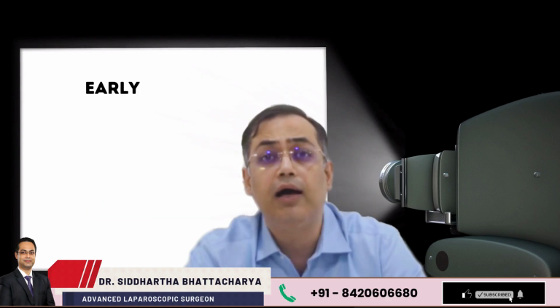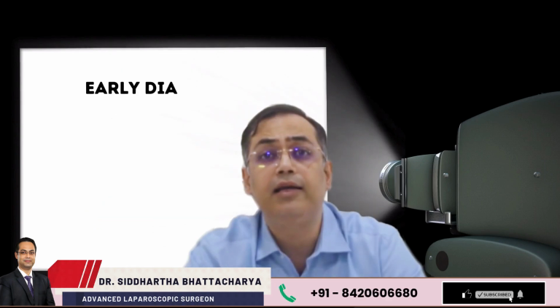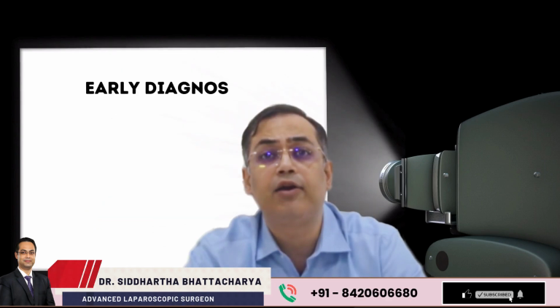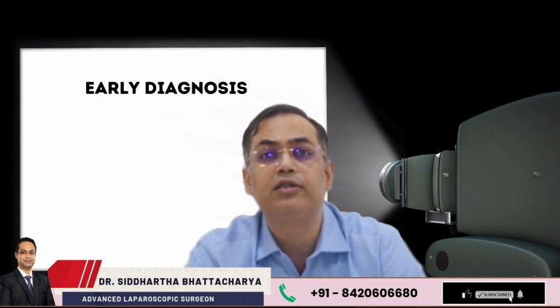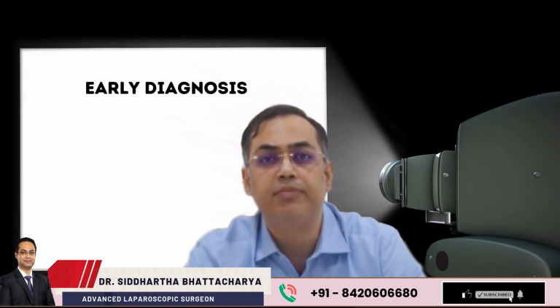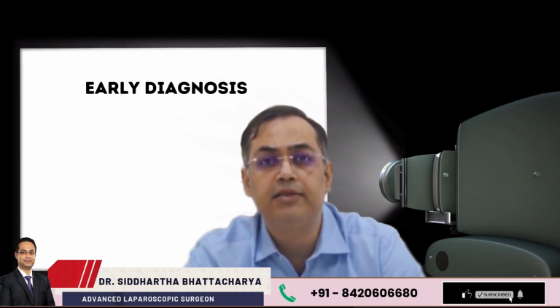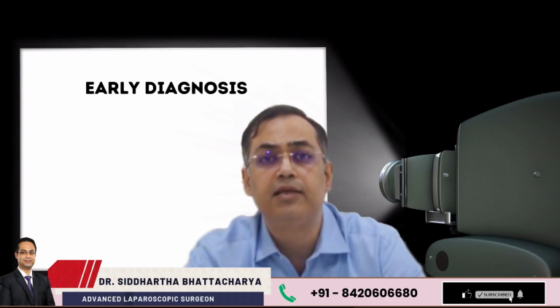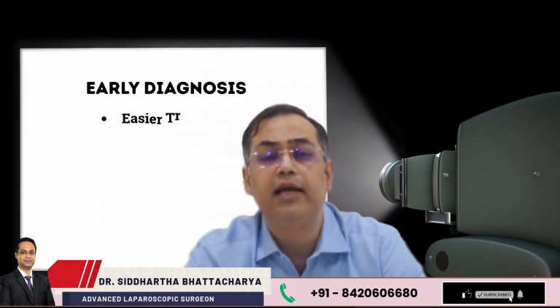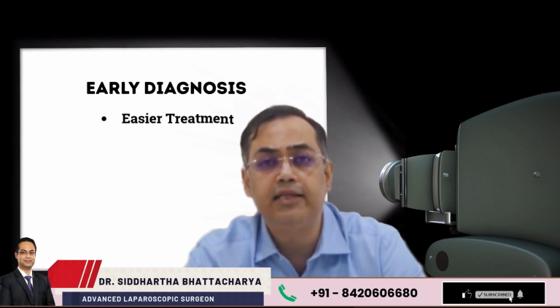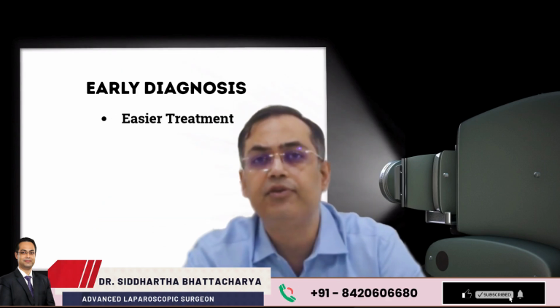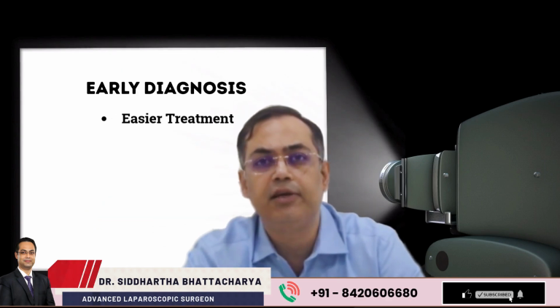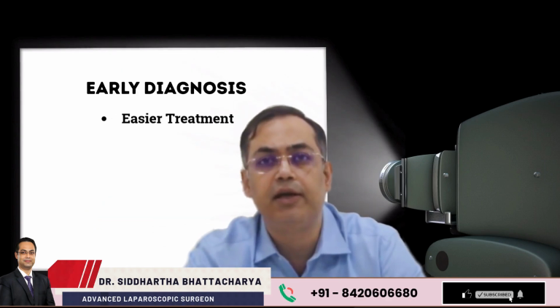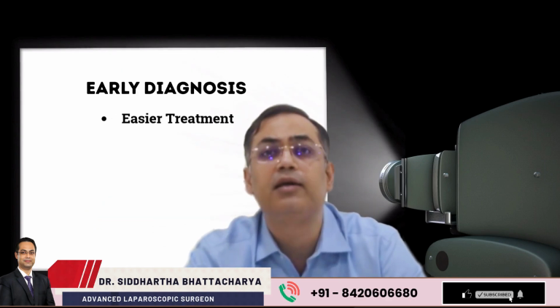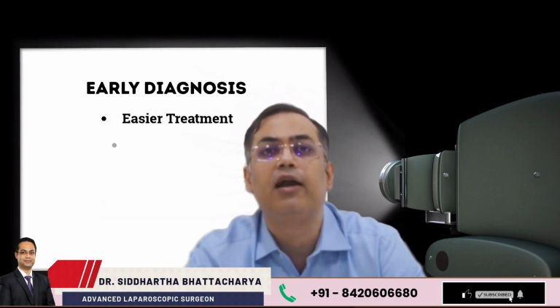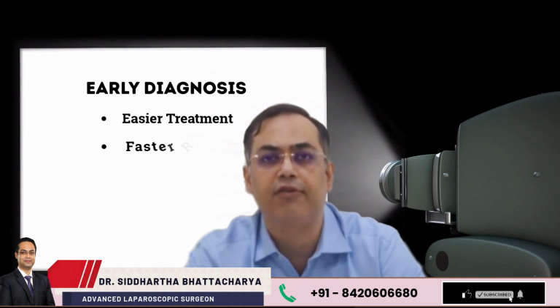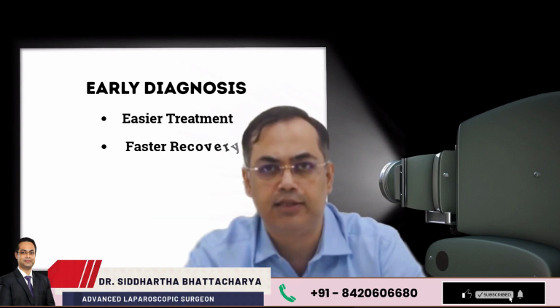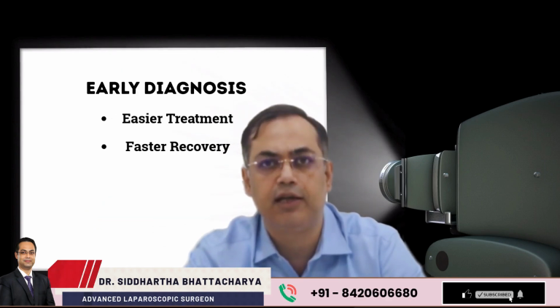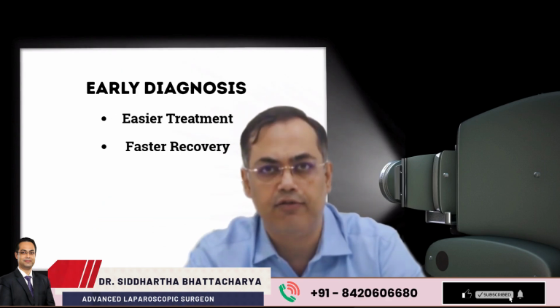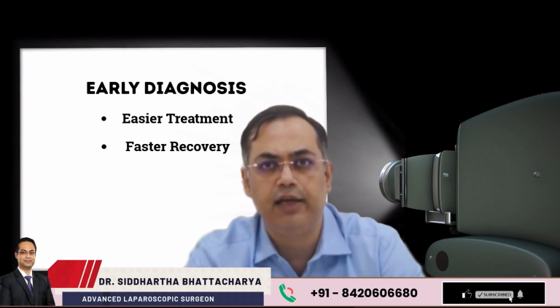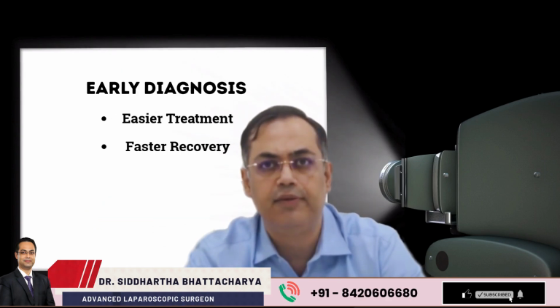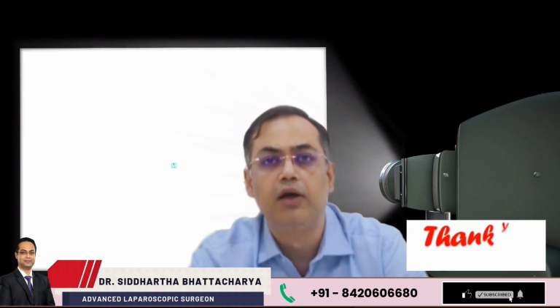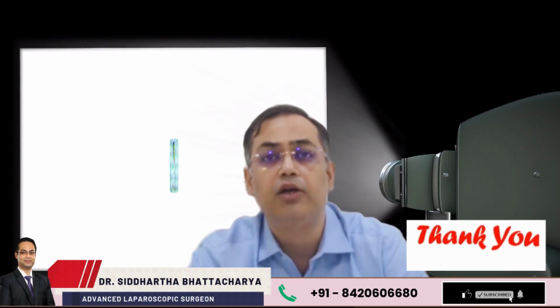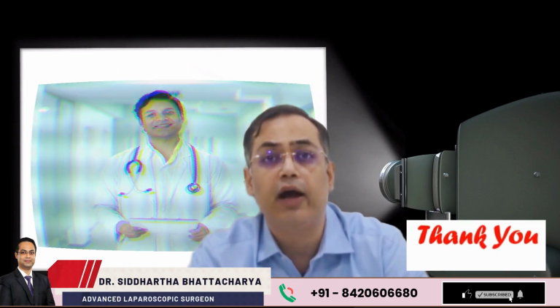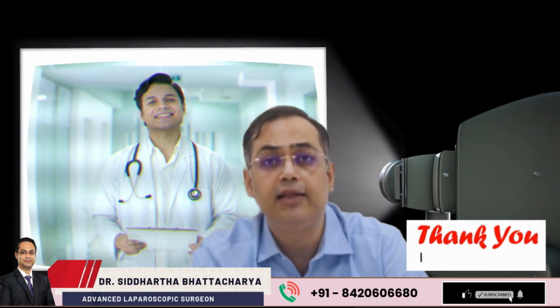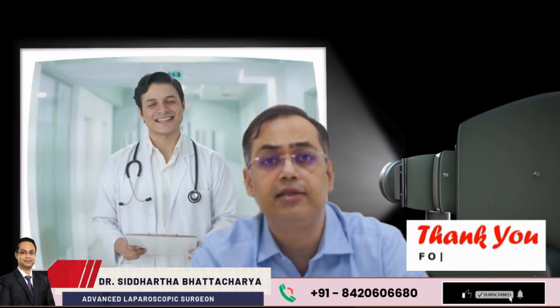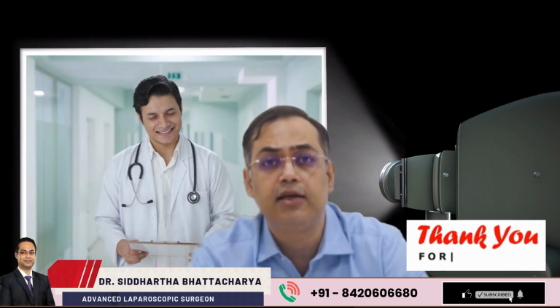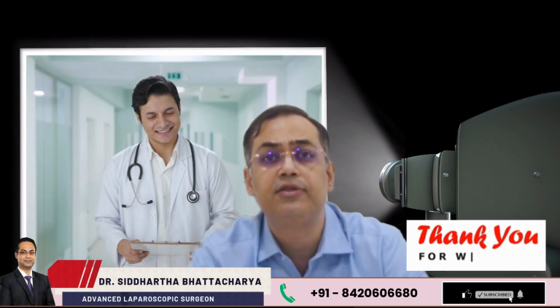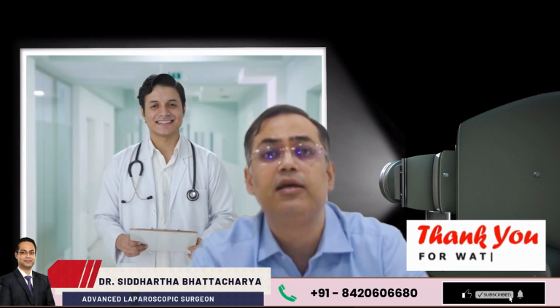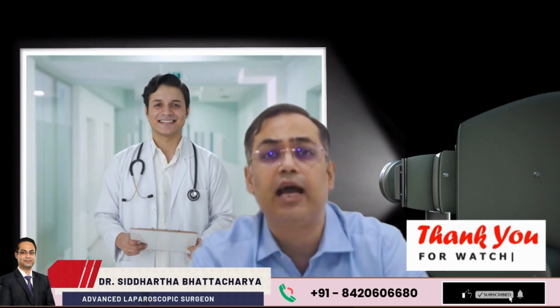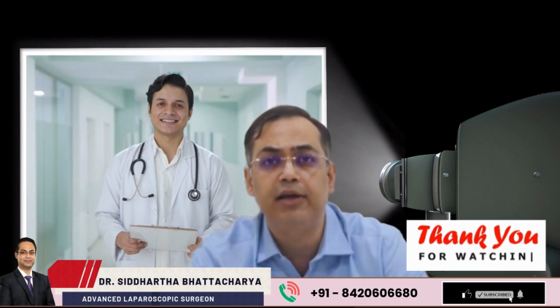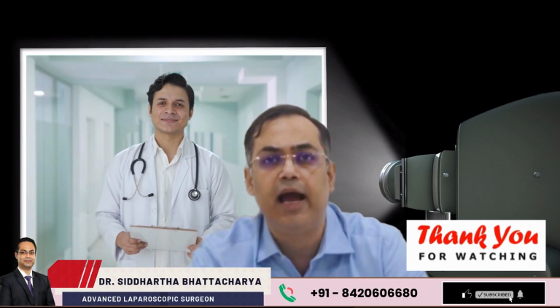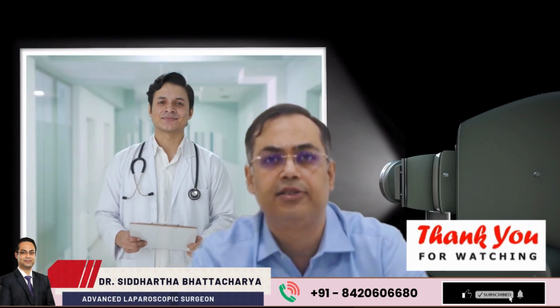Early diagnosis means easier treatment and faster recovery. Your health deserves timely action.